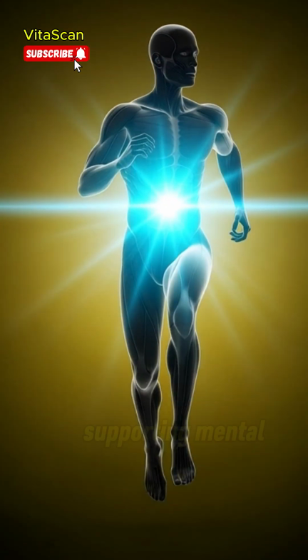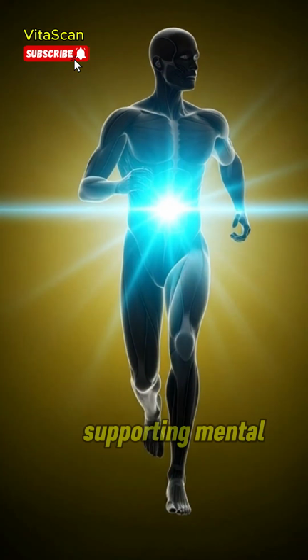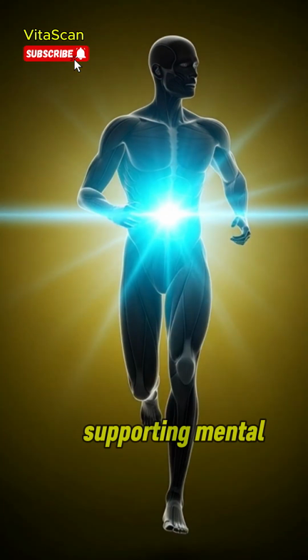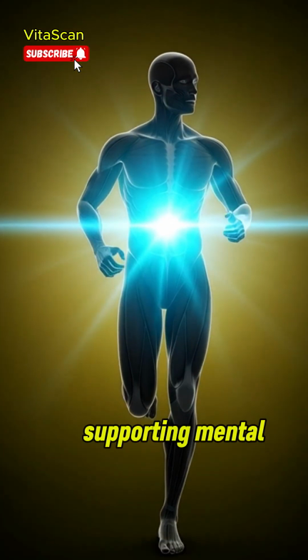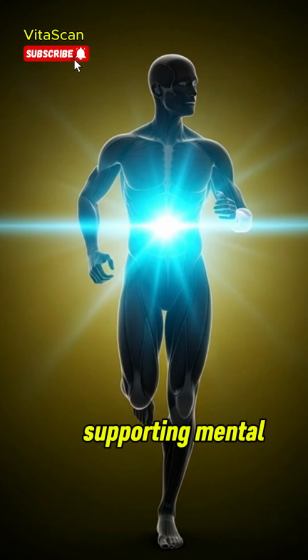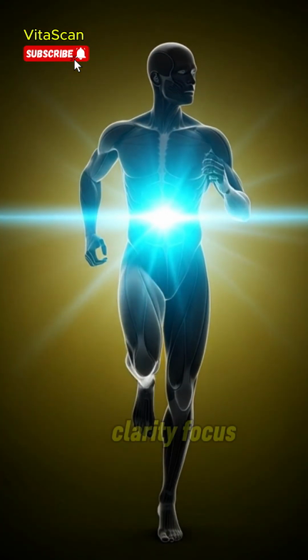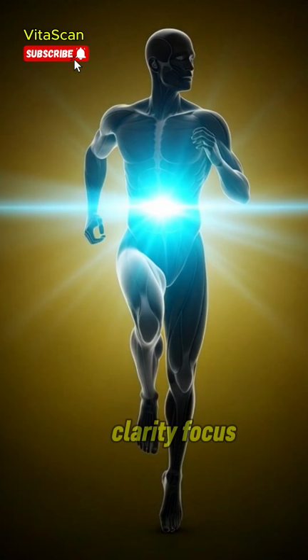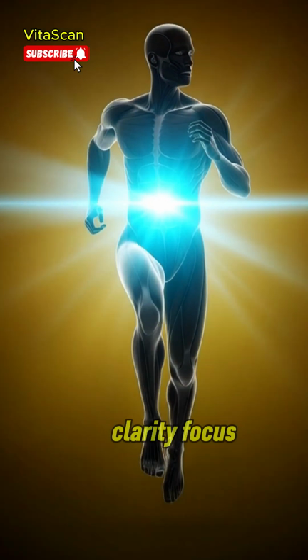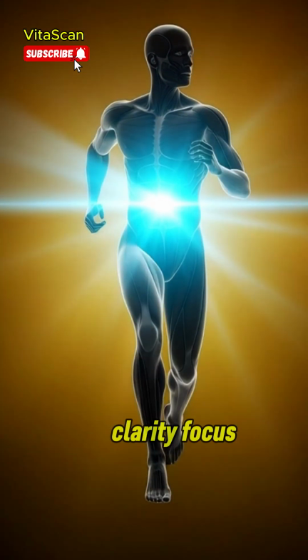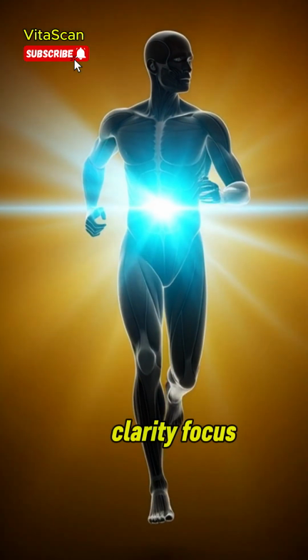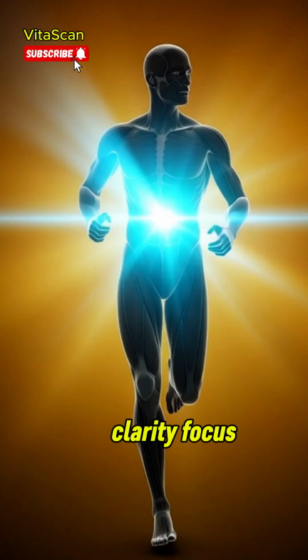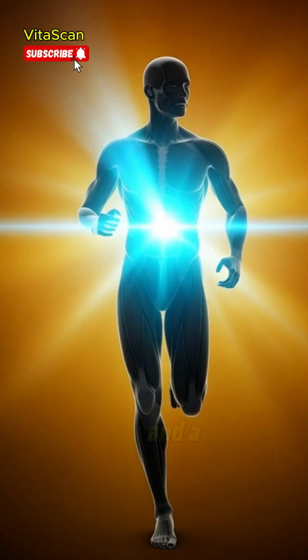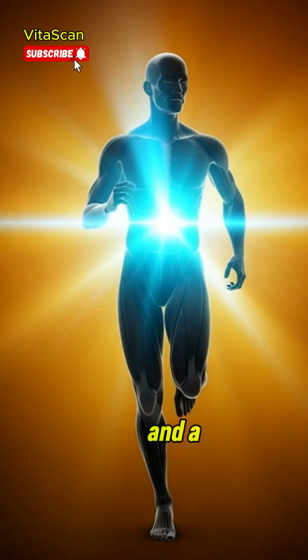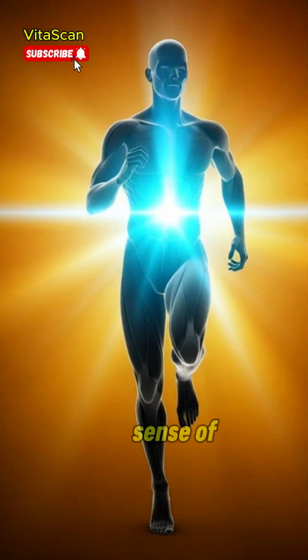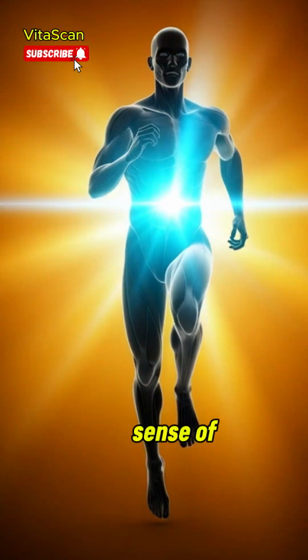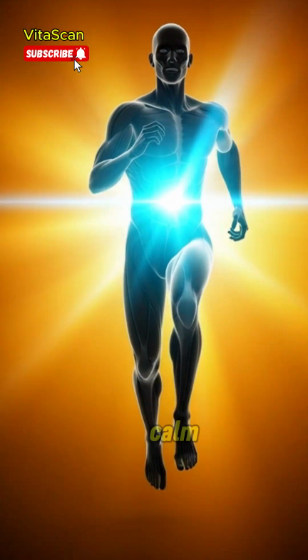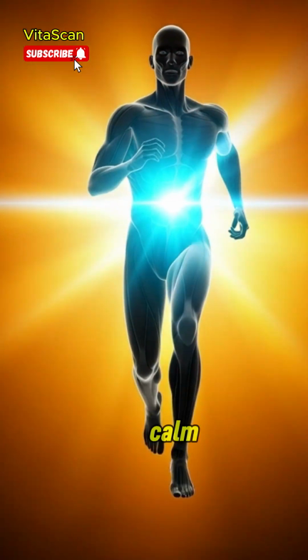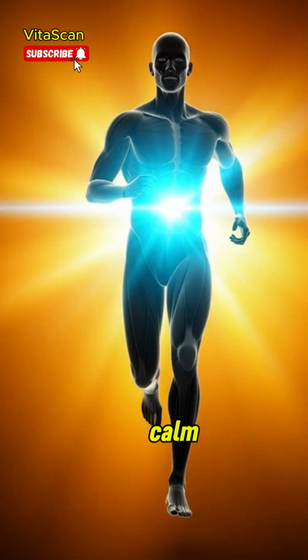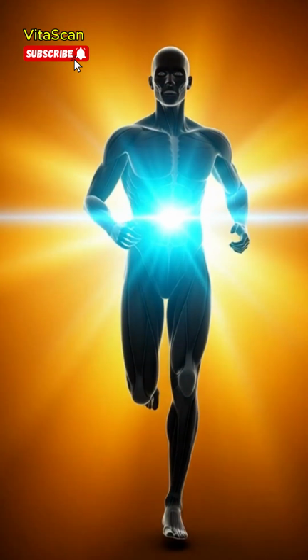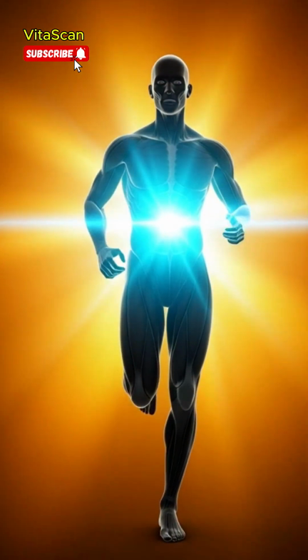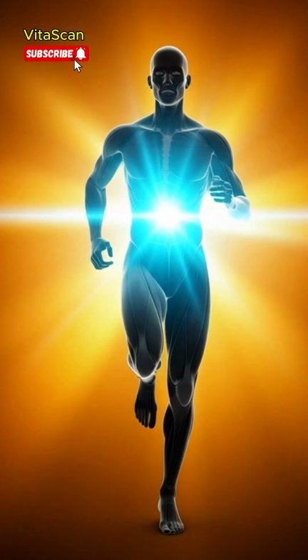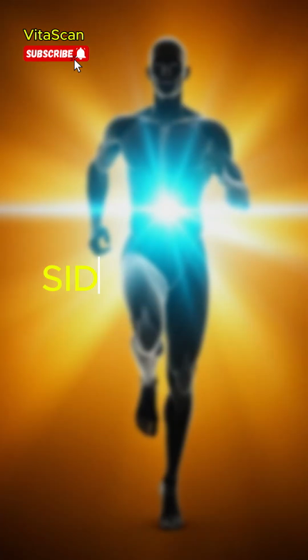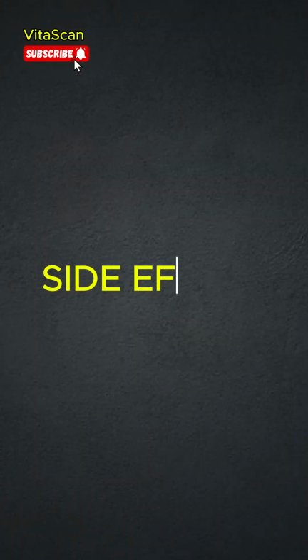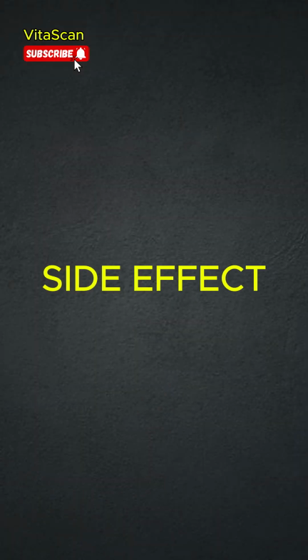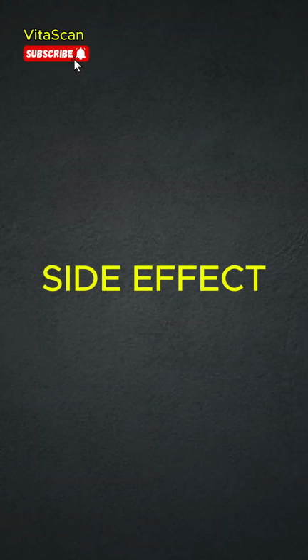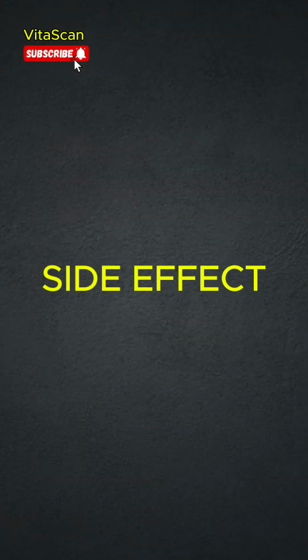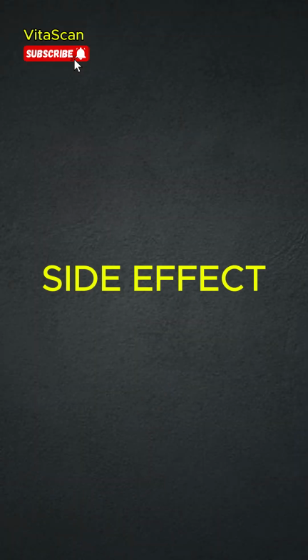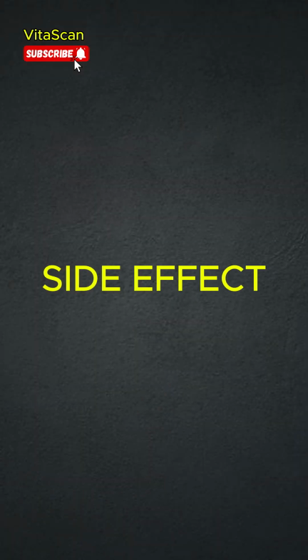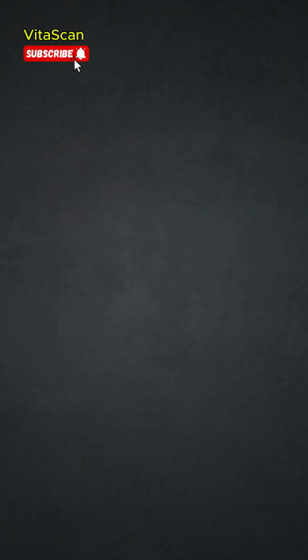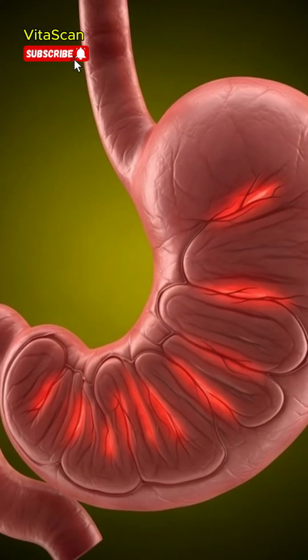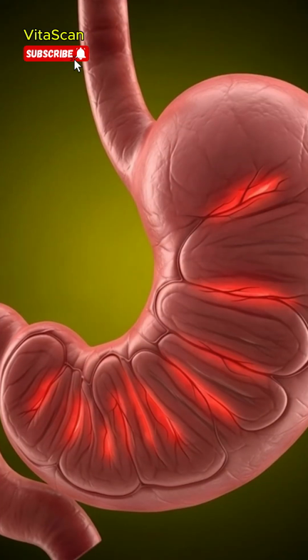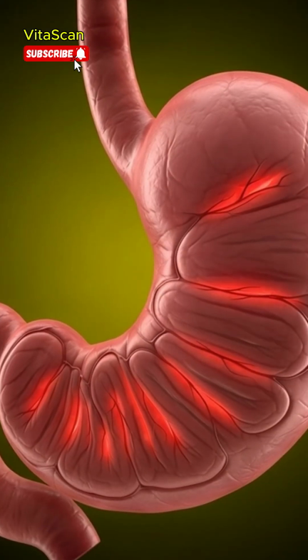Next, they travel to the muscles, regulating fluid balance, preventing cramps, and supporting smooth muscle contraction.